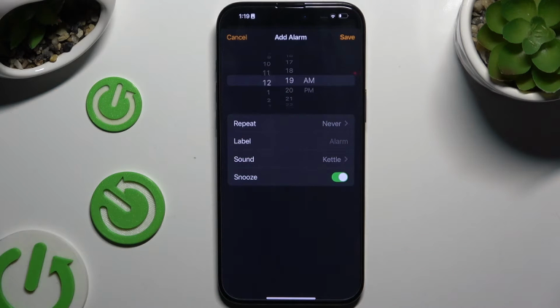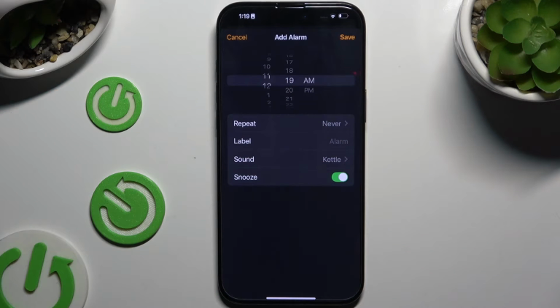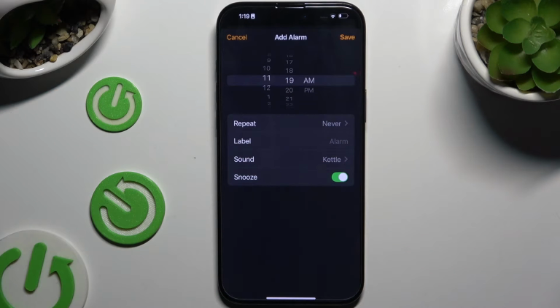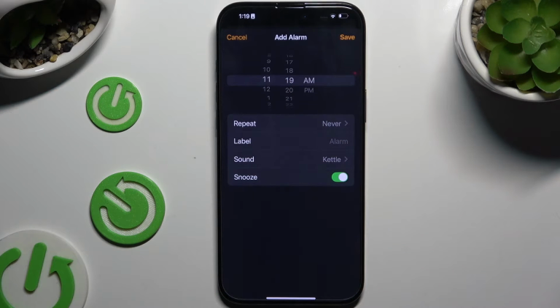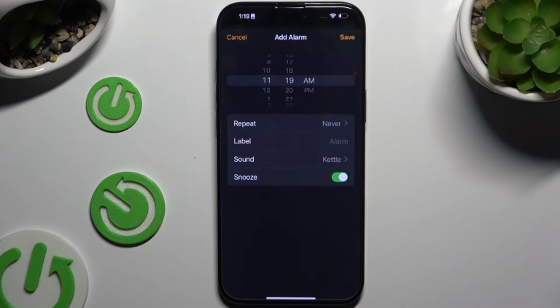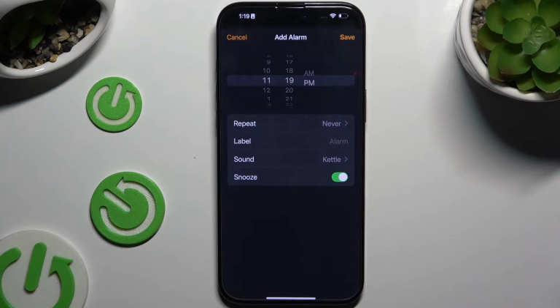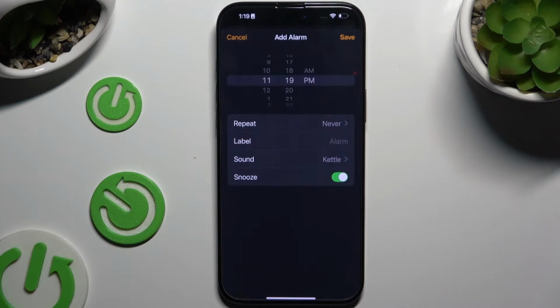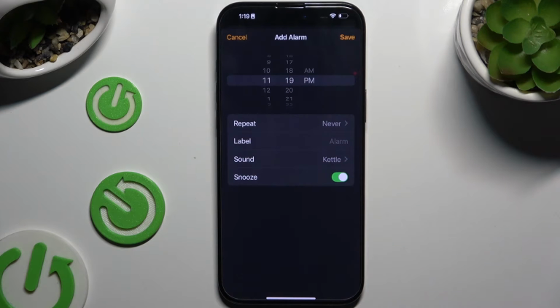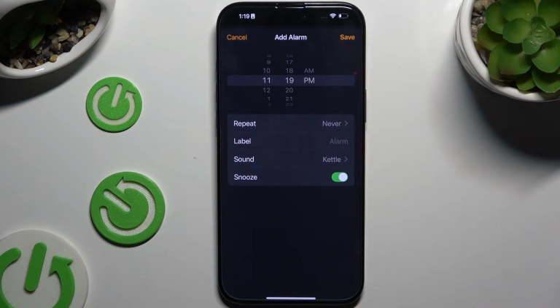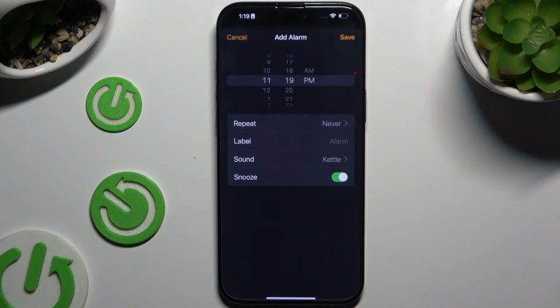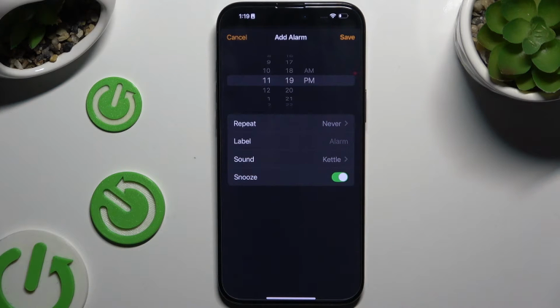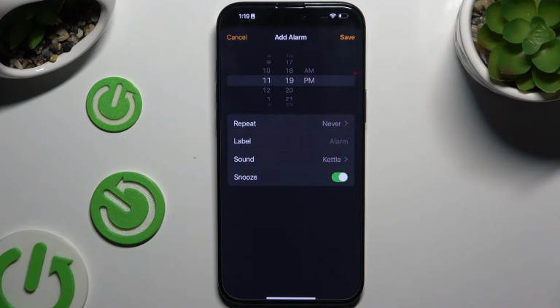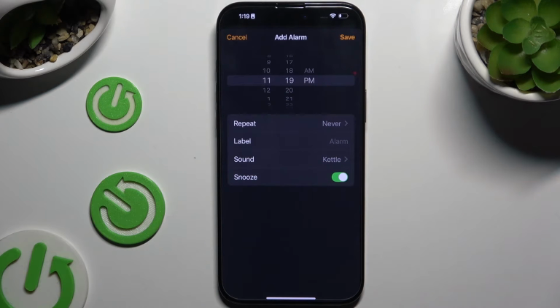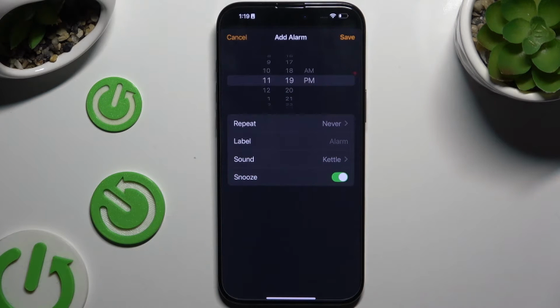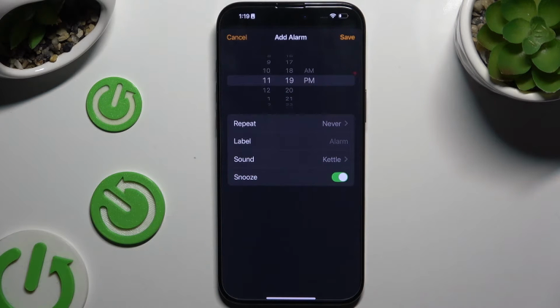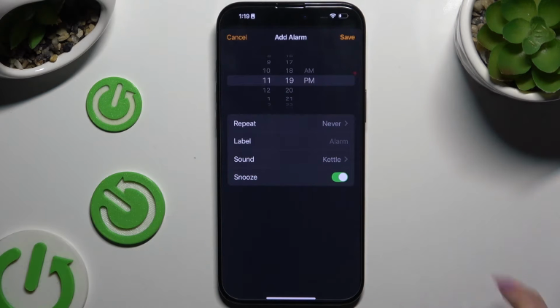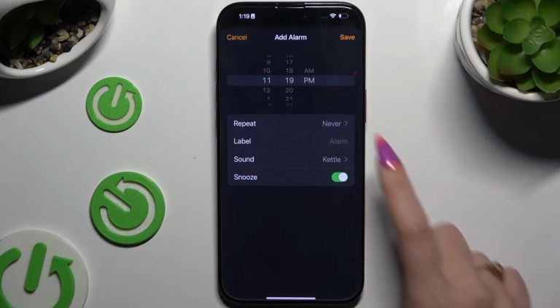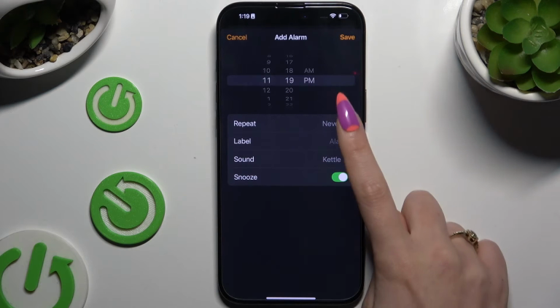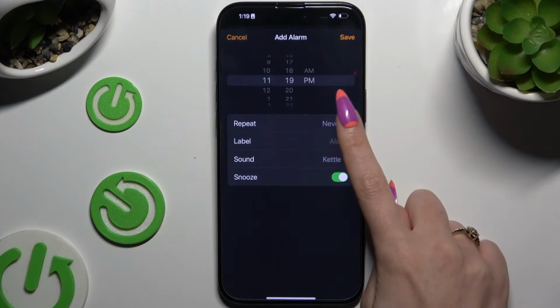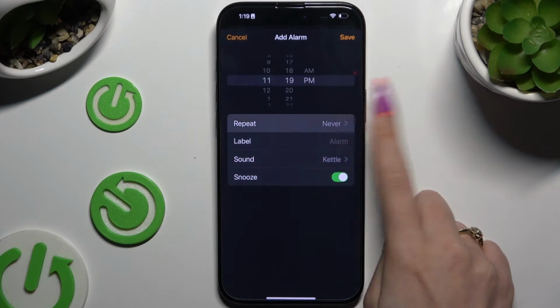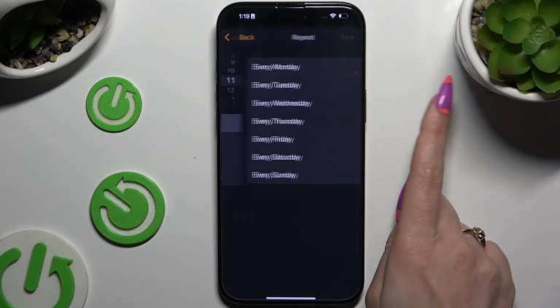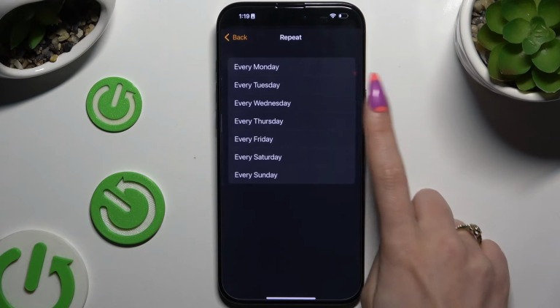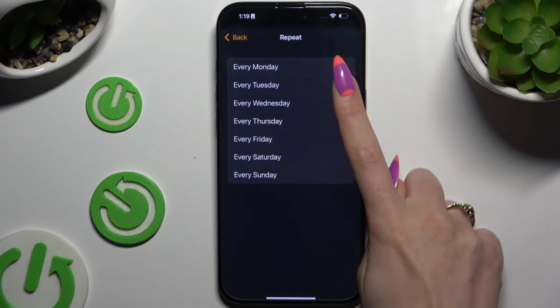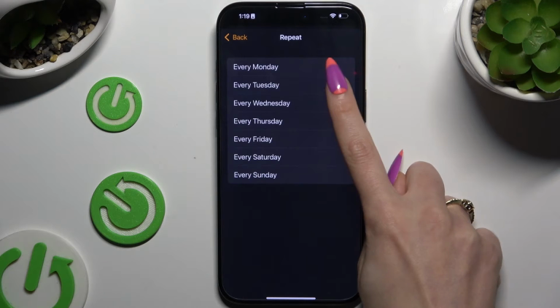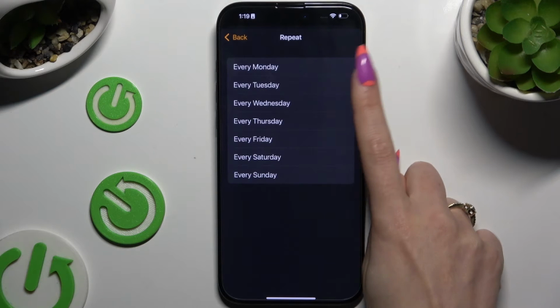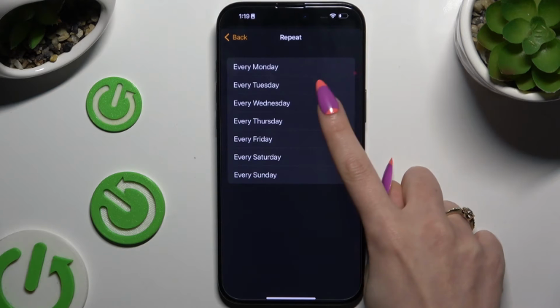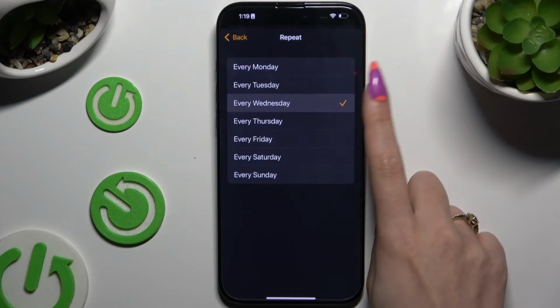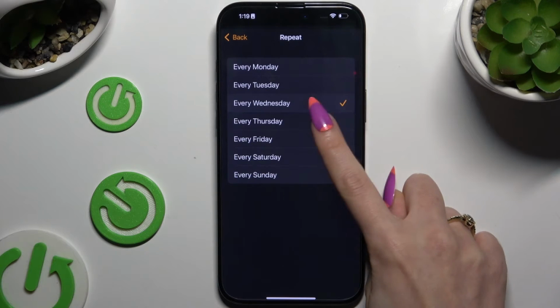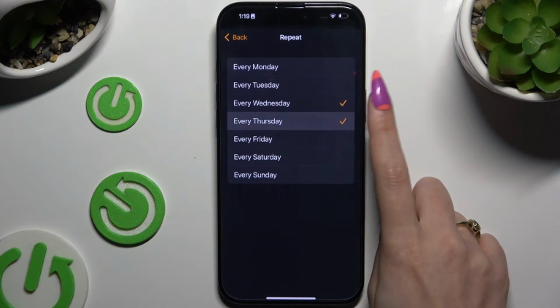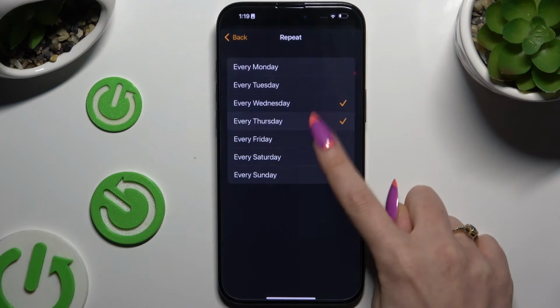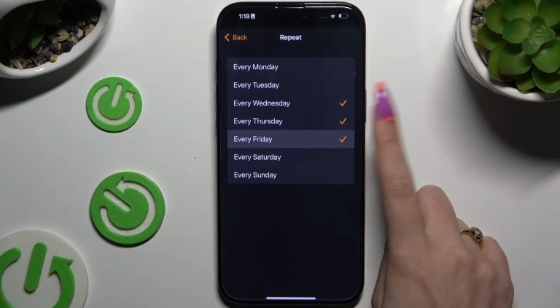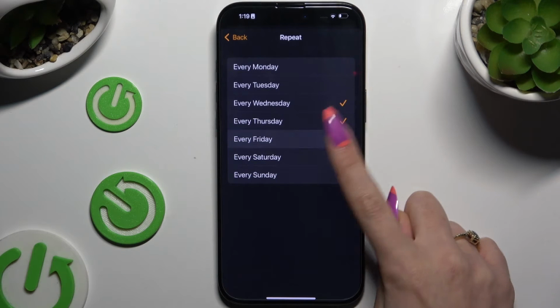First of all, set up an hour. Then hit Repeat and tap on the days of the week.